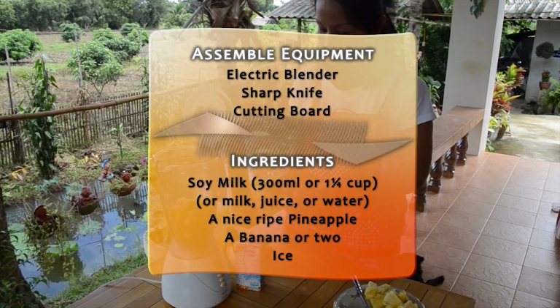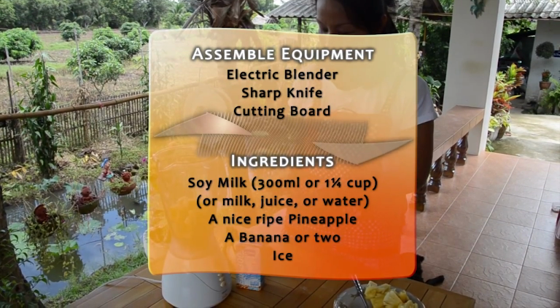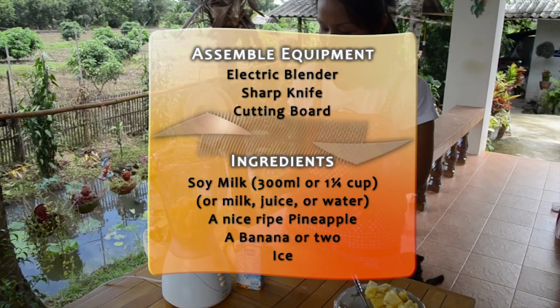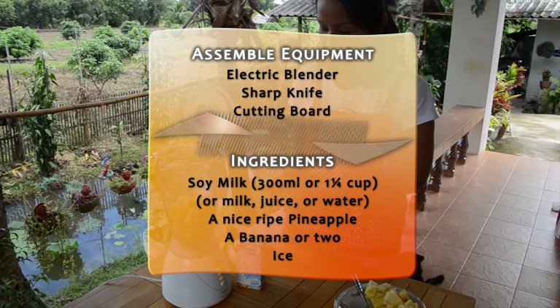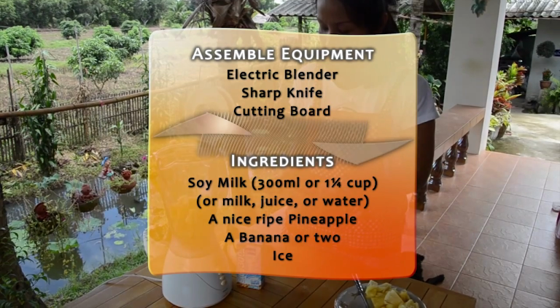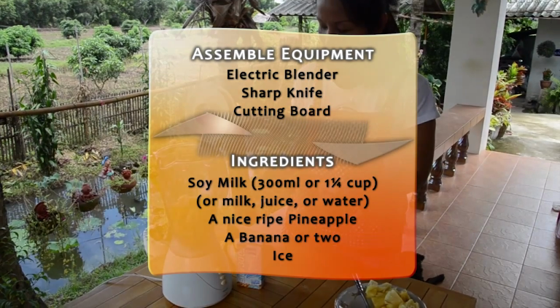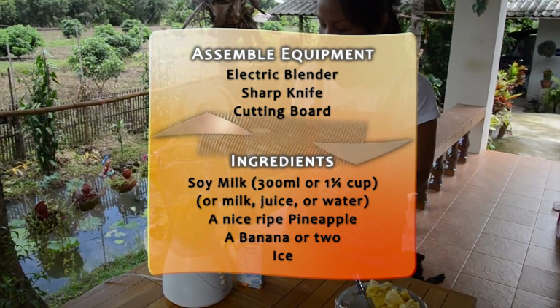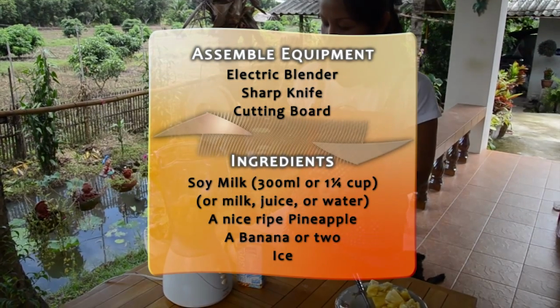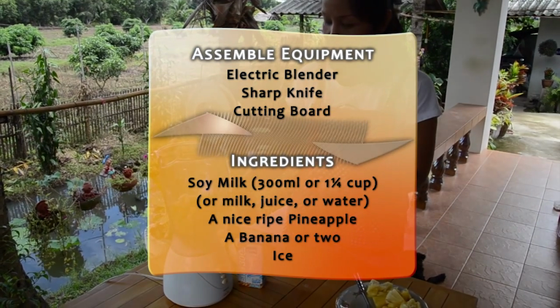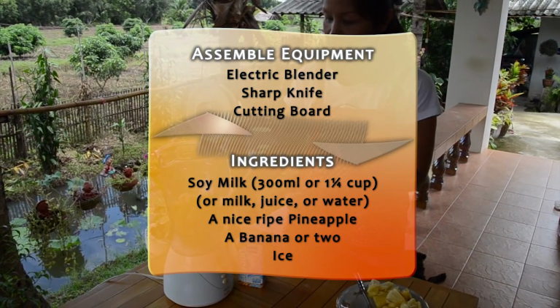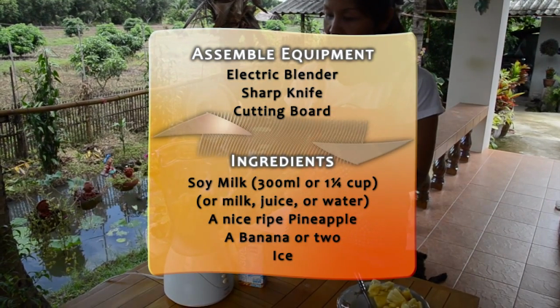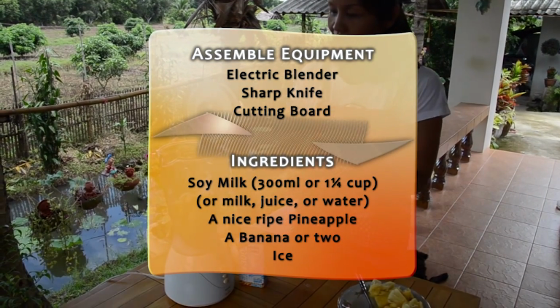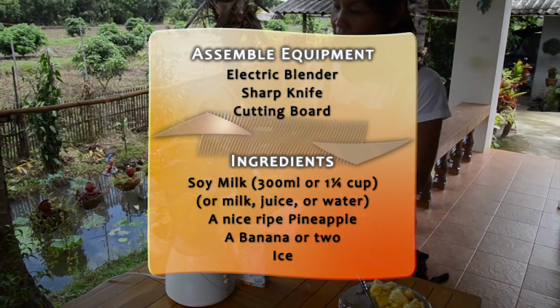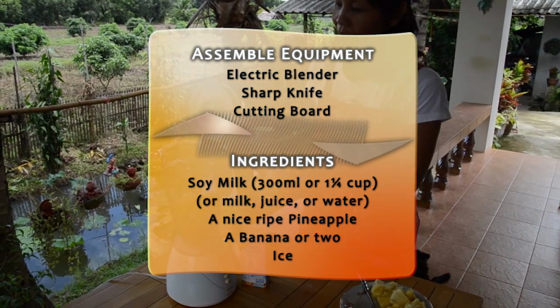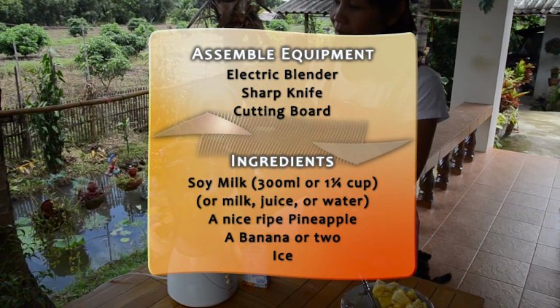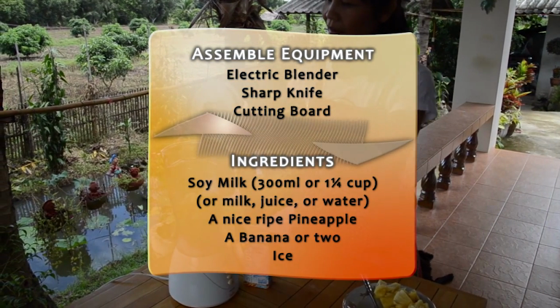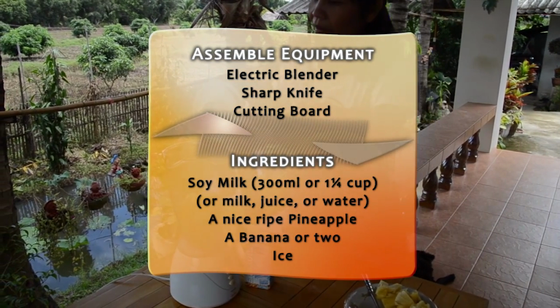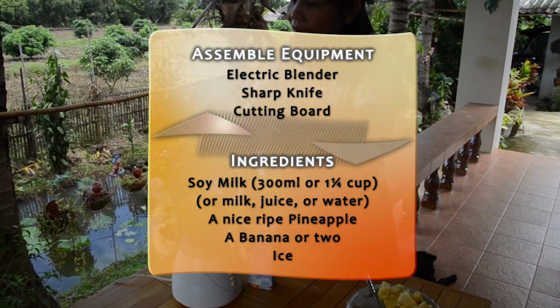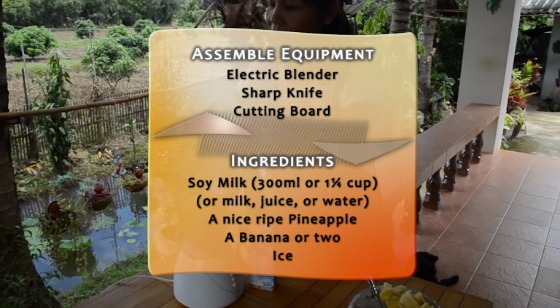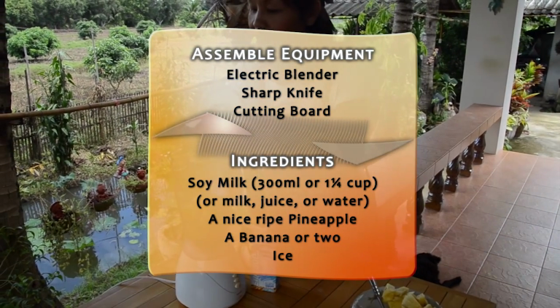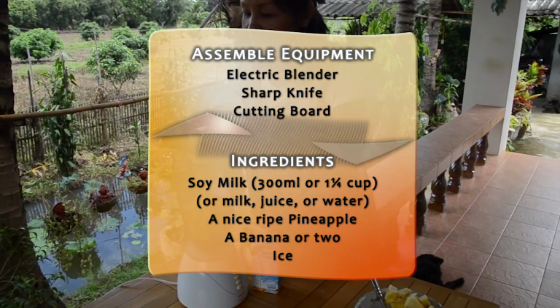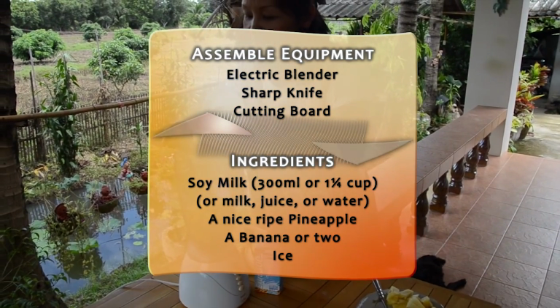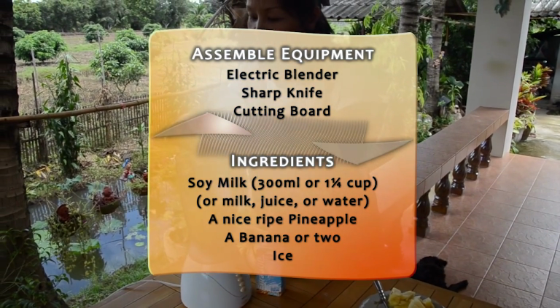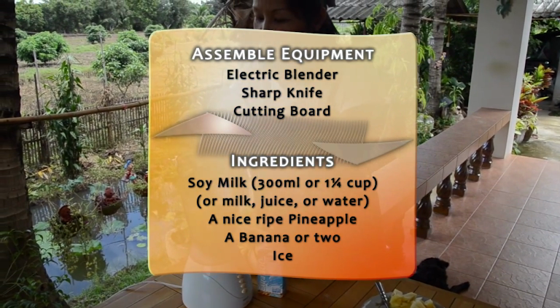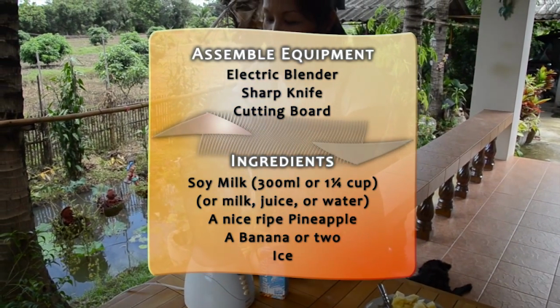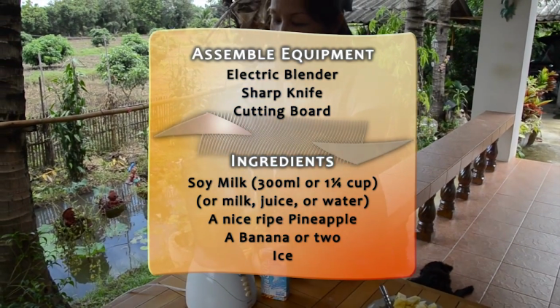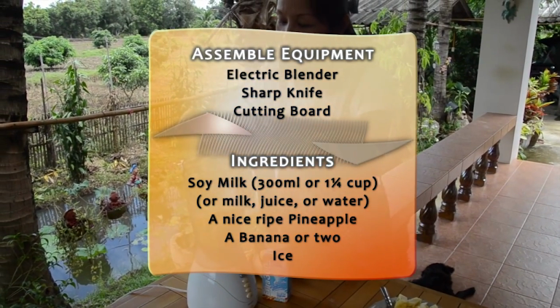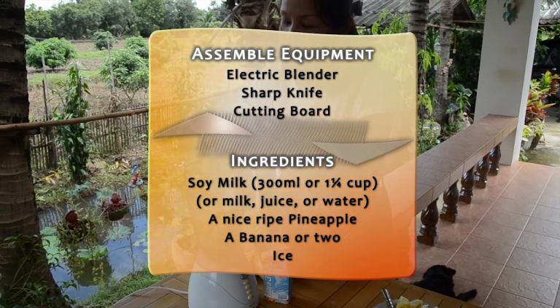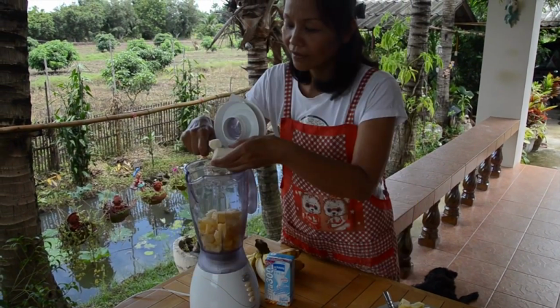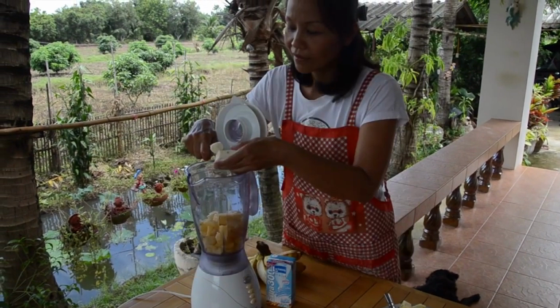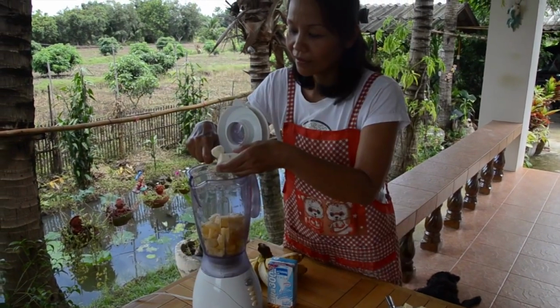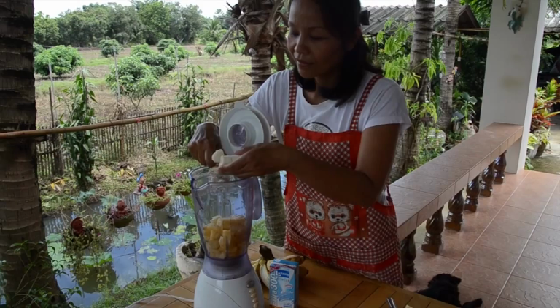Get a nice fresh pineapple, a banana, and soy milk. Have ice ready in your freezer.